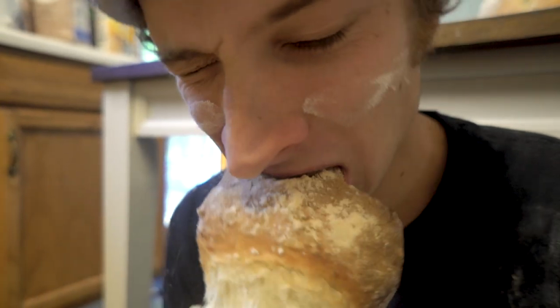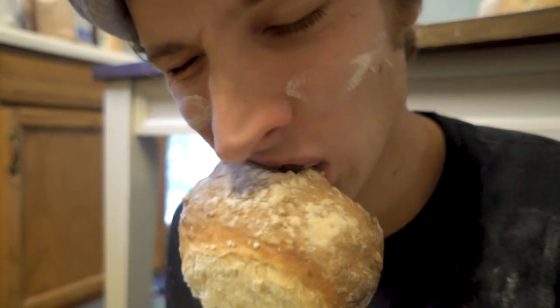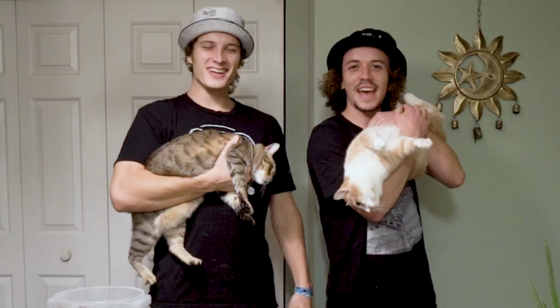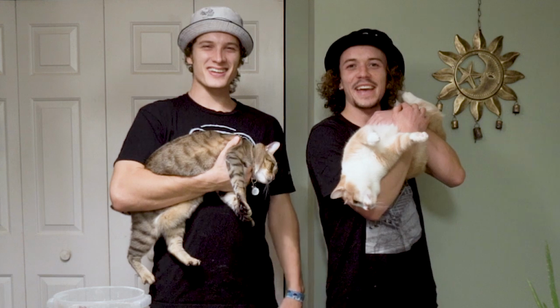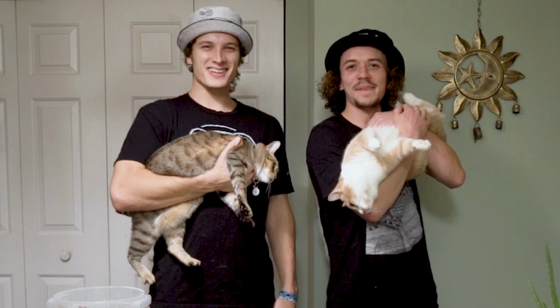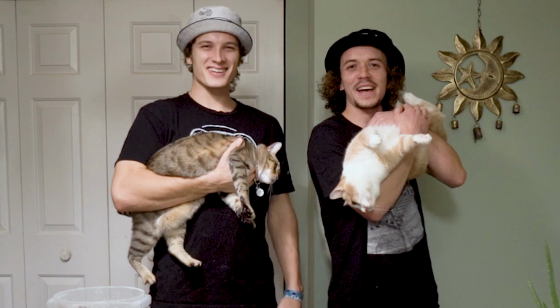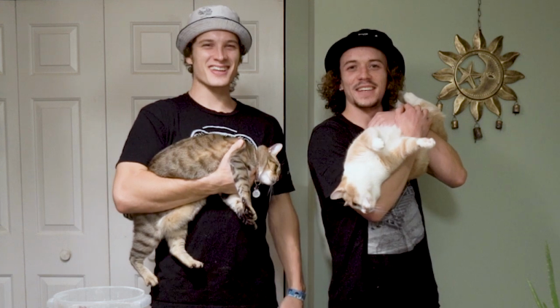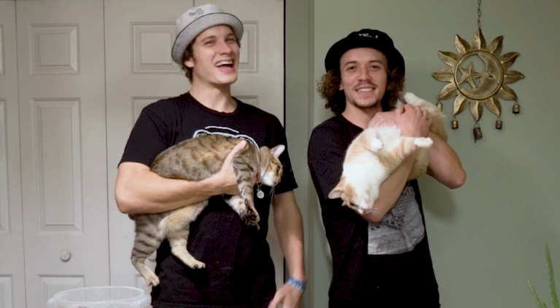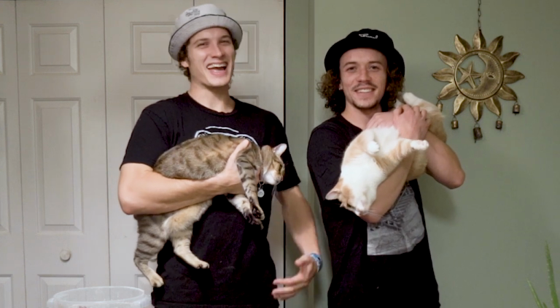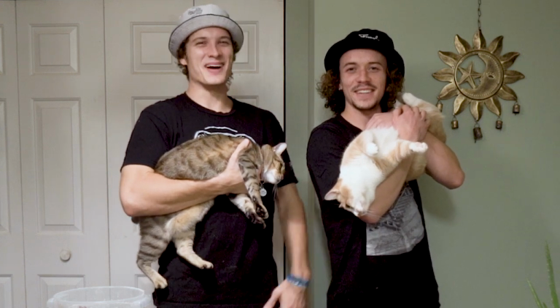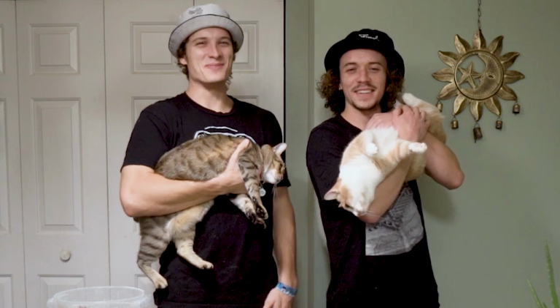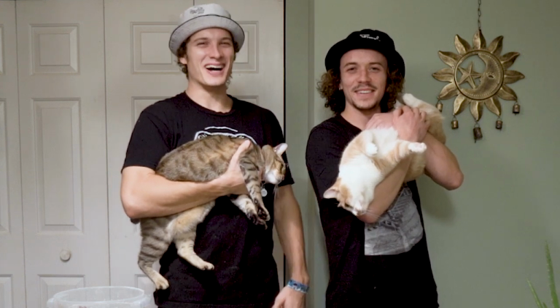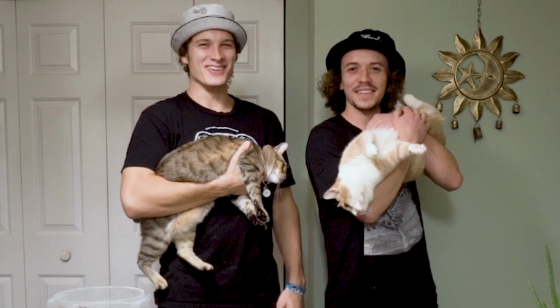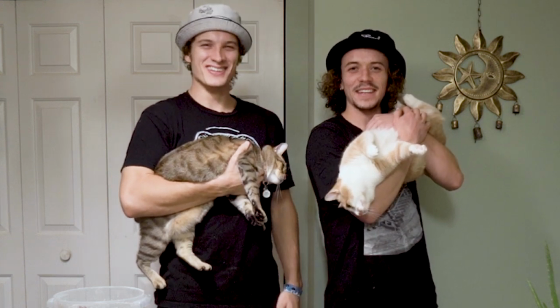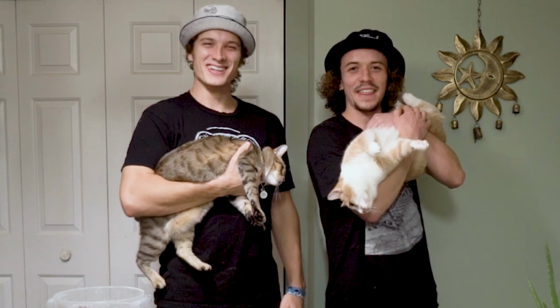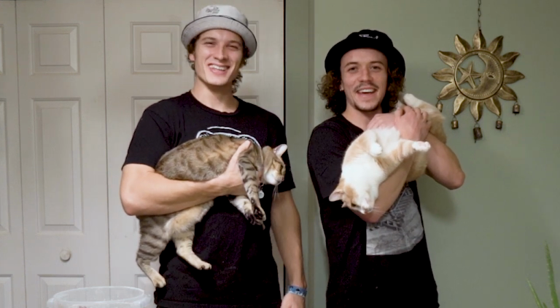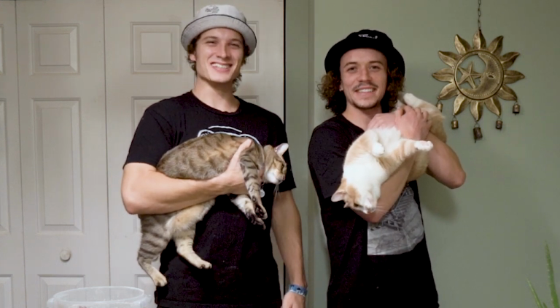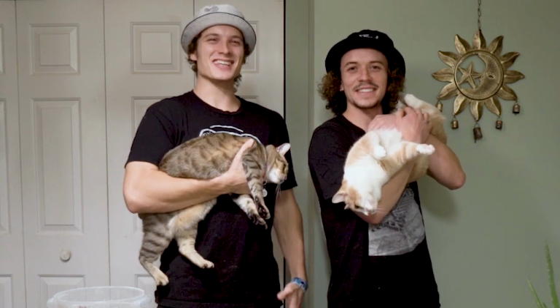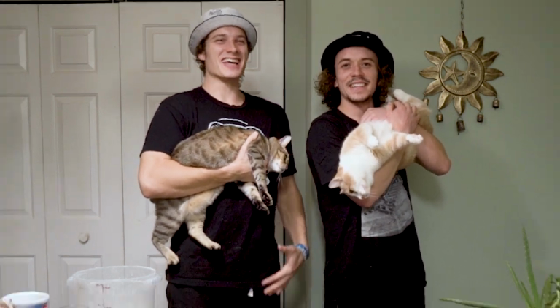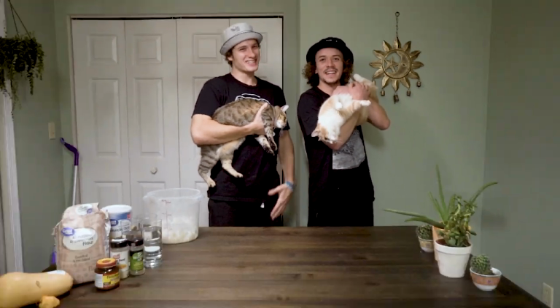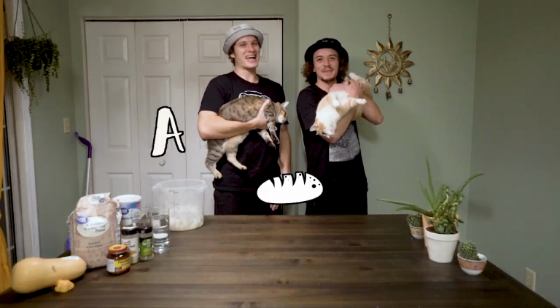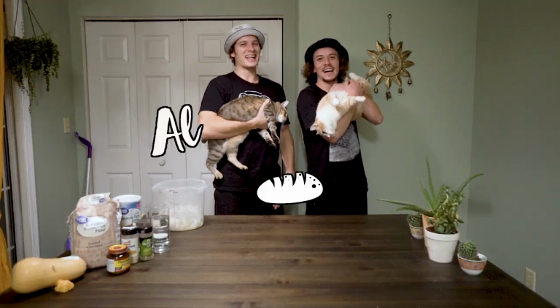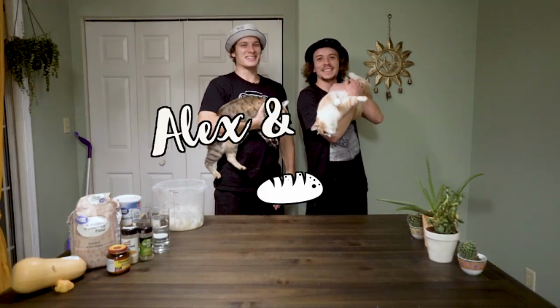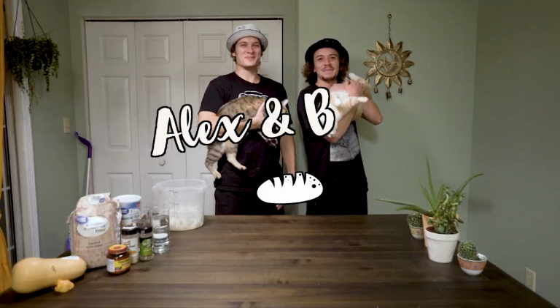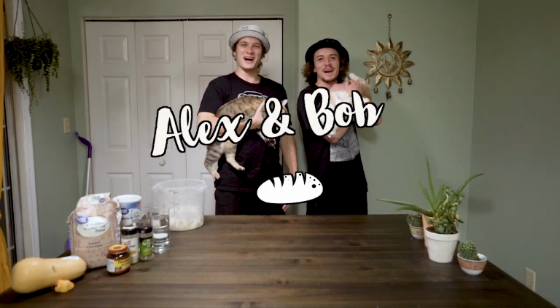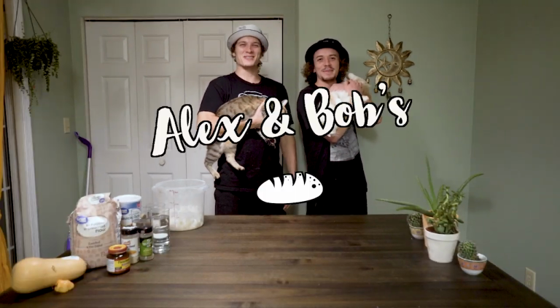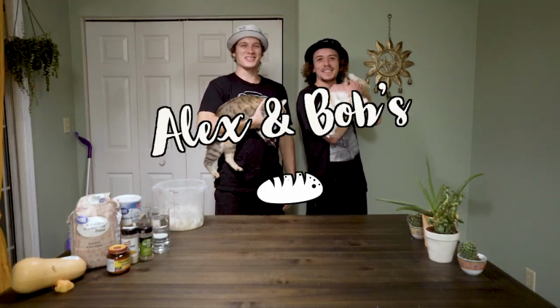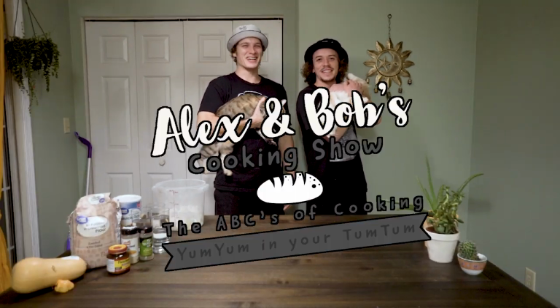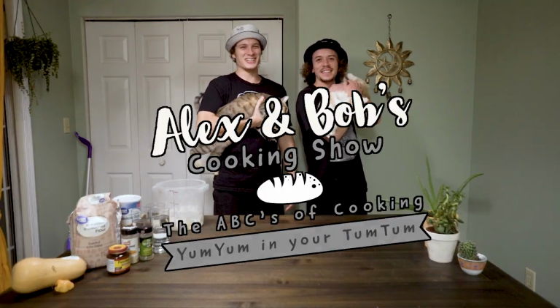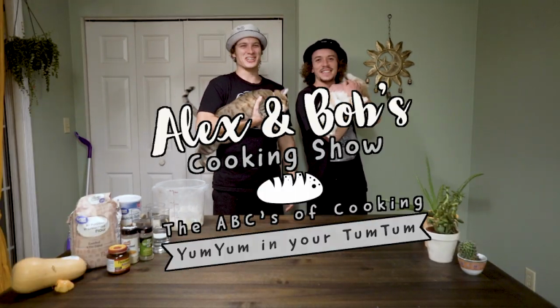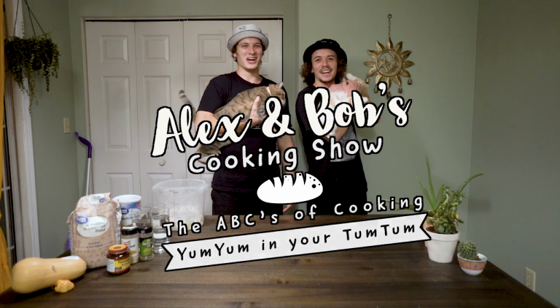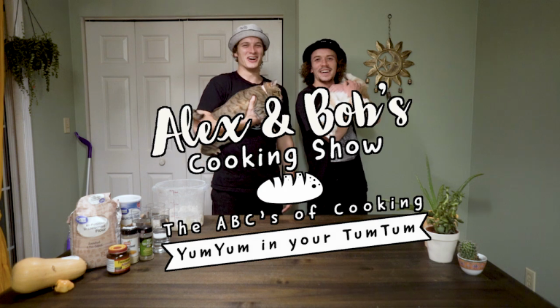Hey, I'm Alex. Hey, I'm Bob. And this is Alex and Bob's cooking show.